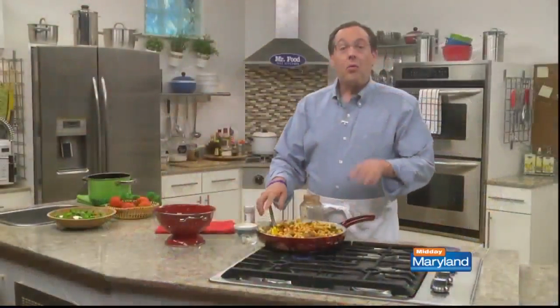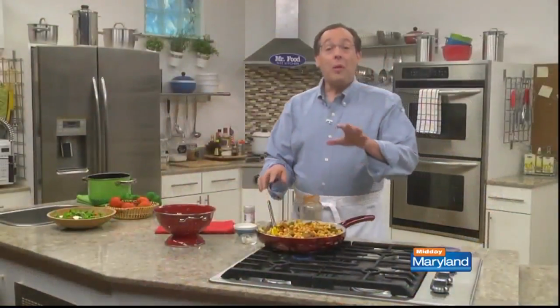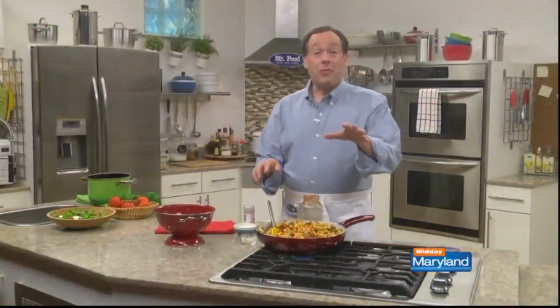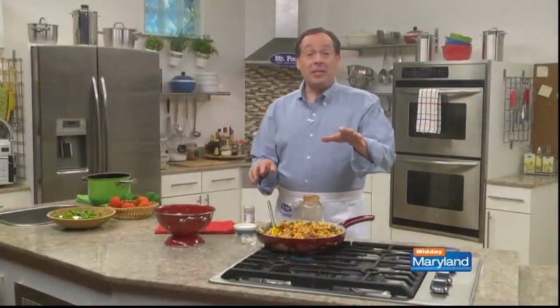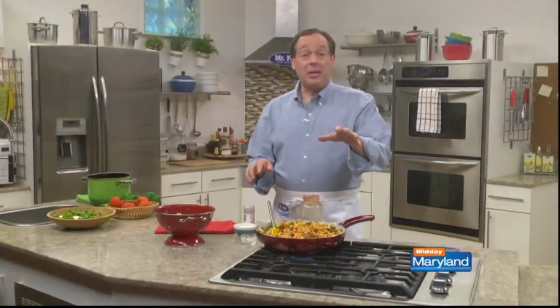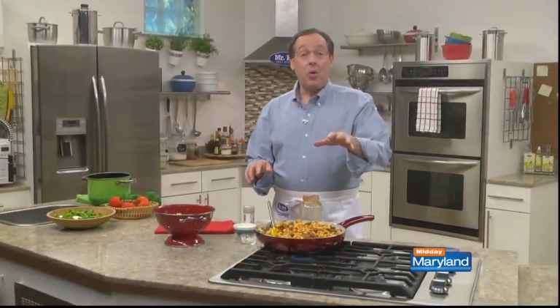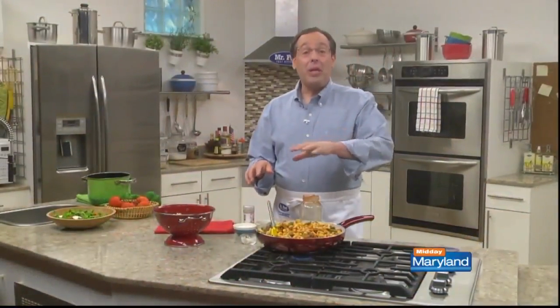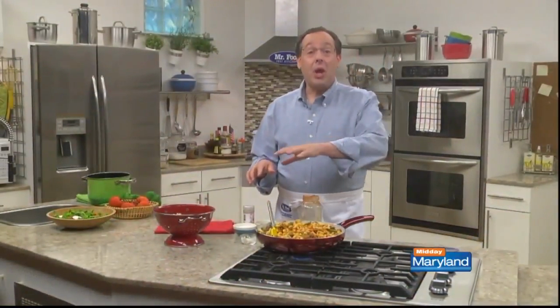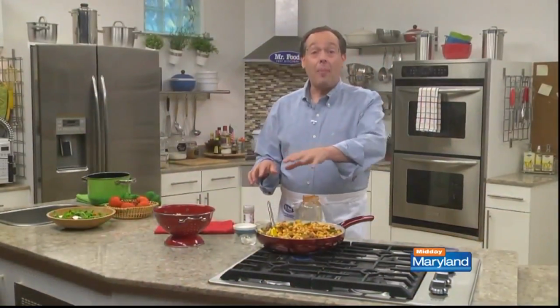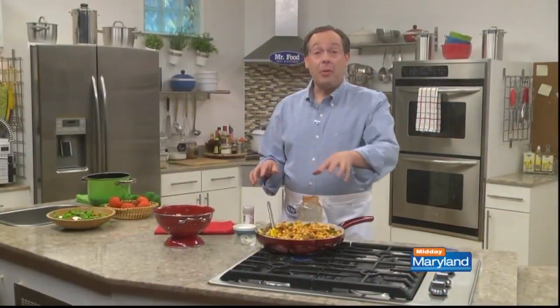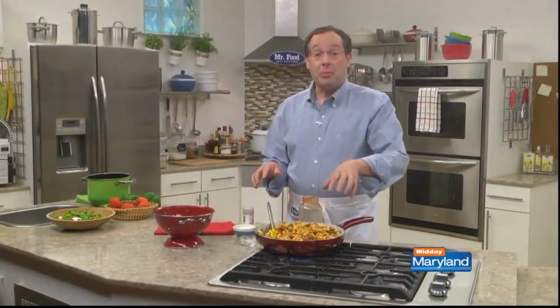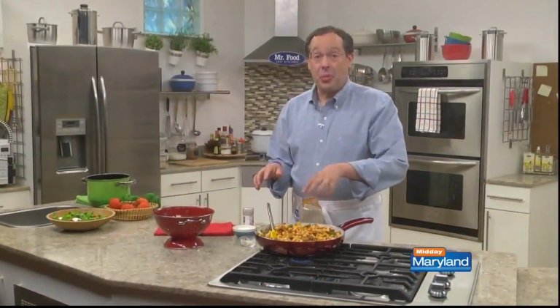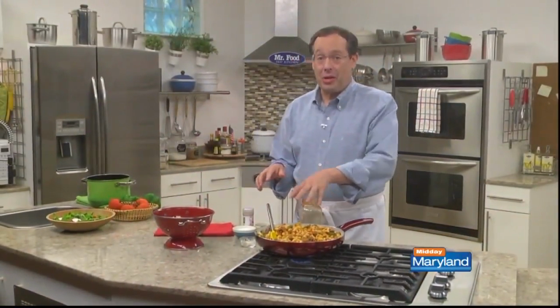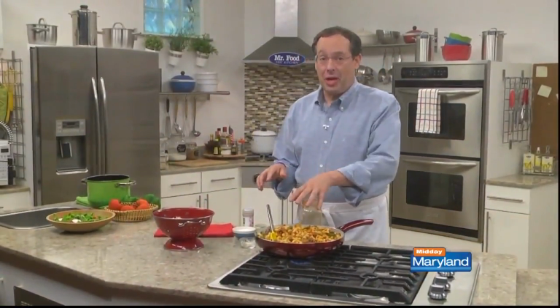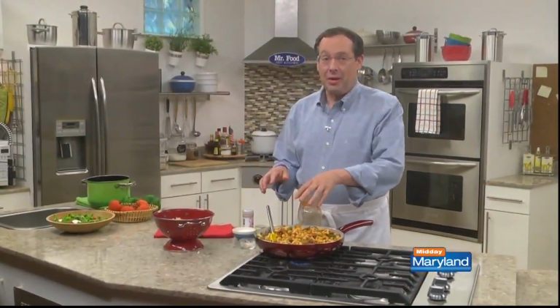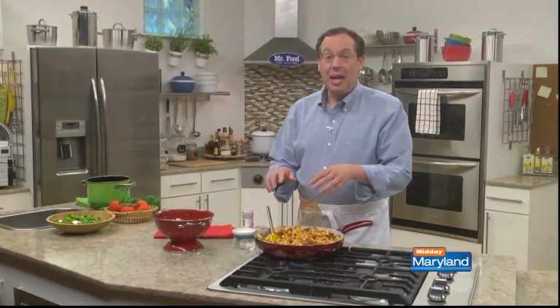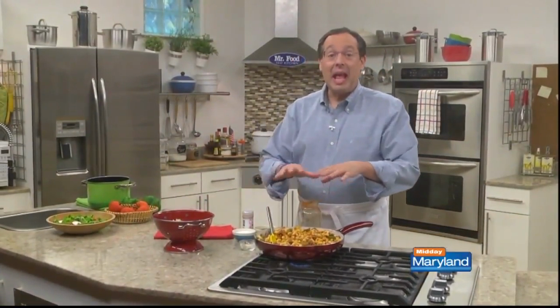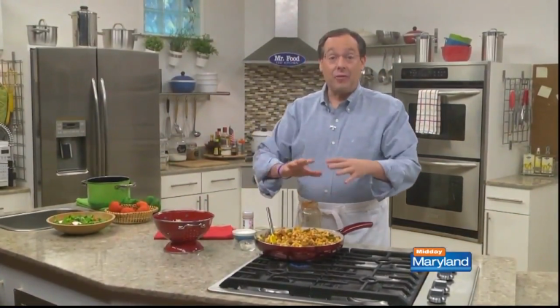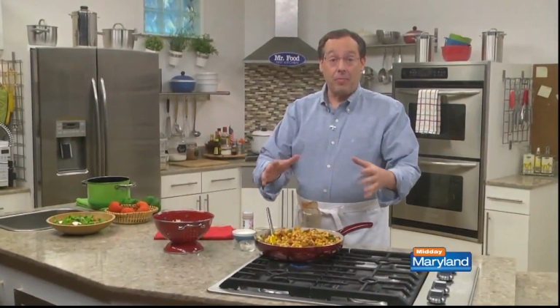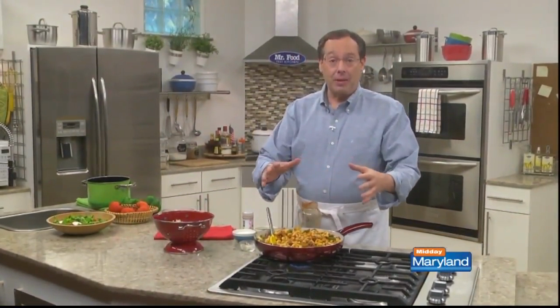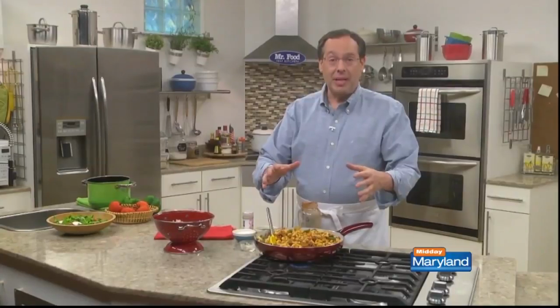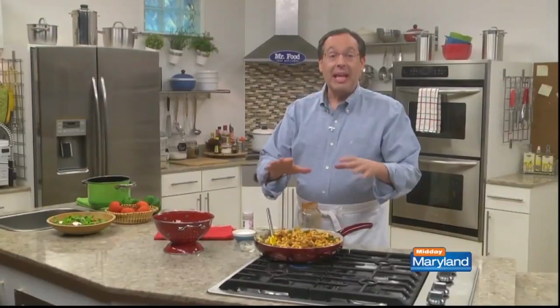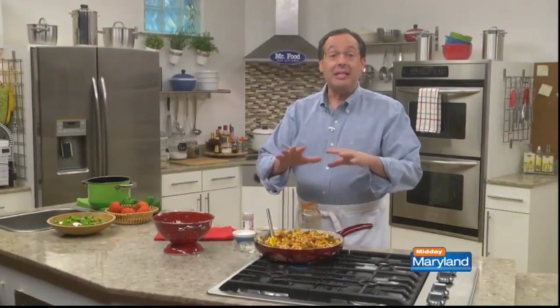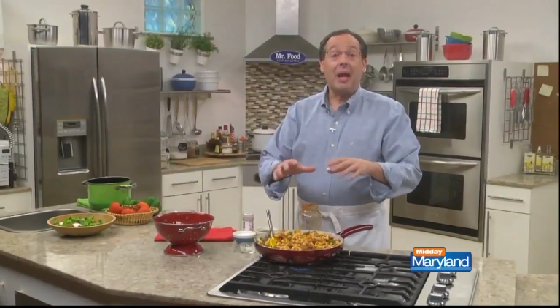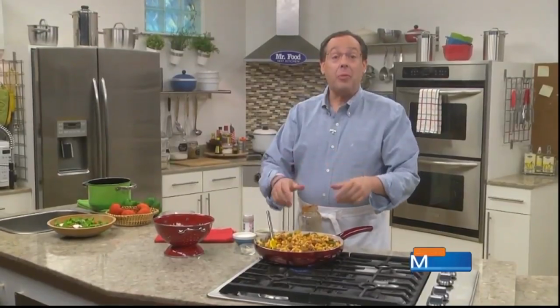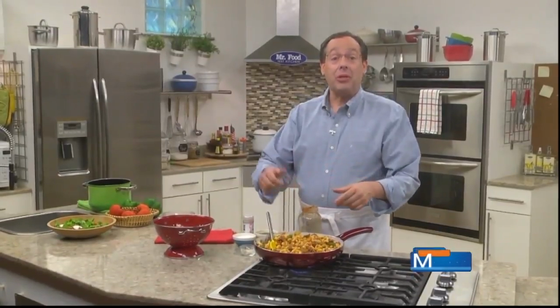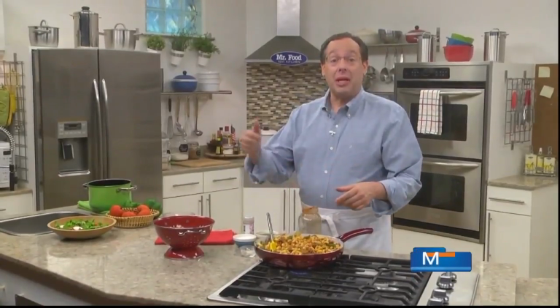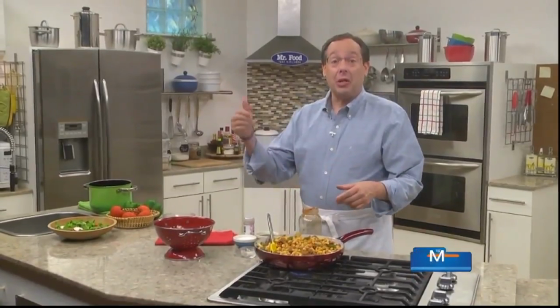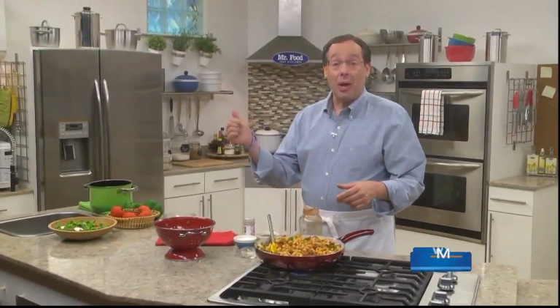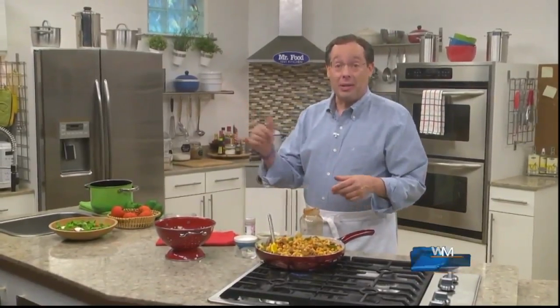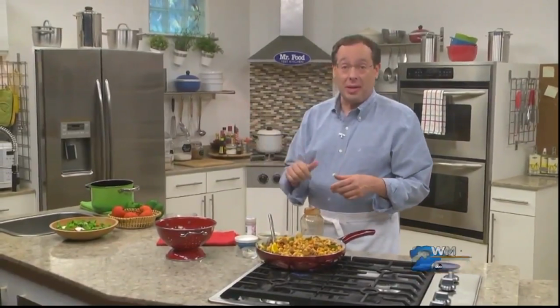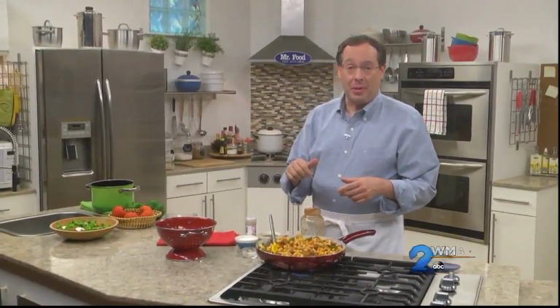Right before dinner, we top it with some shredded cheddar. And after it melts, it's time to bring the skillet right to the table.